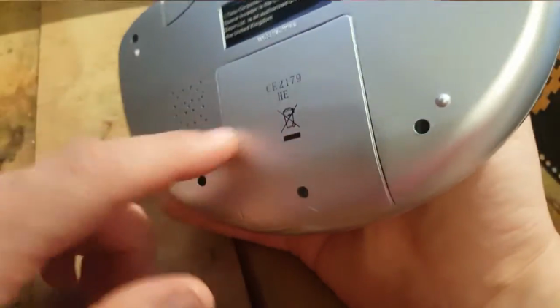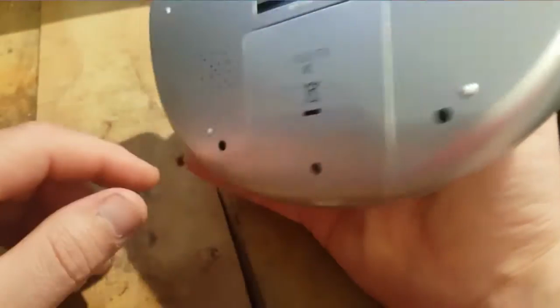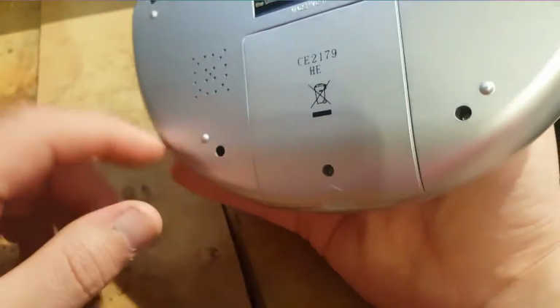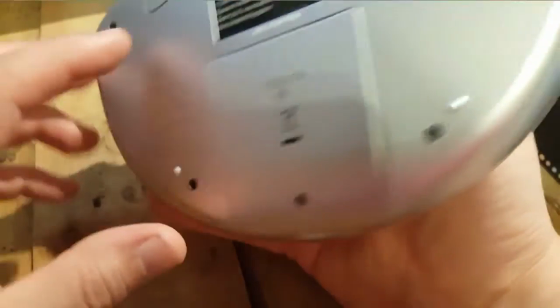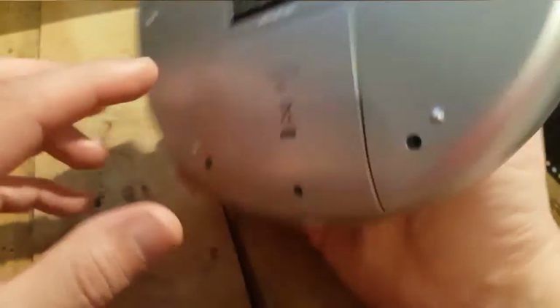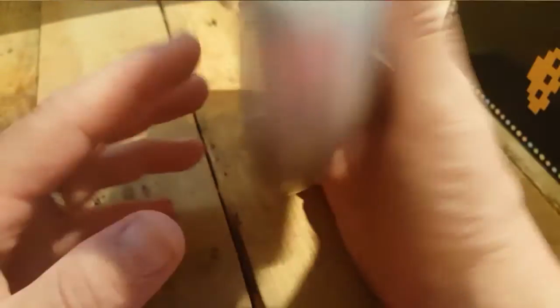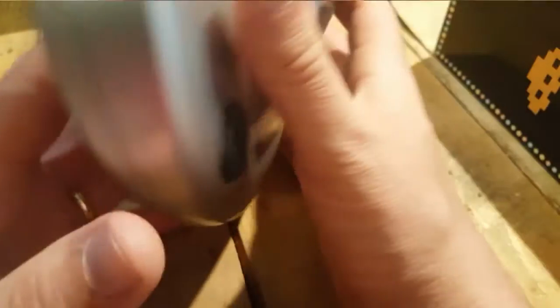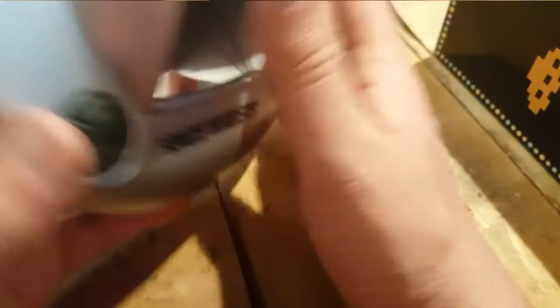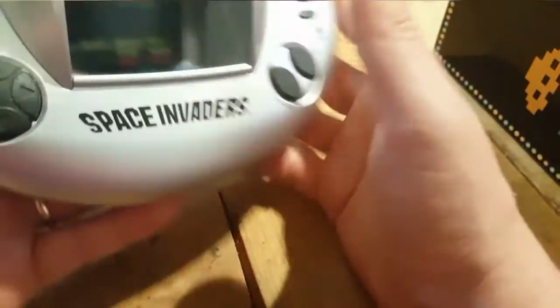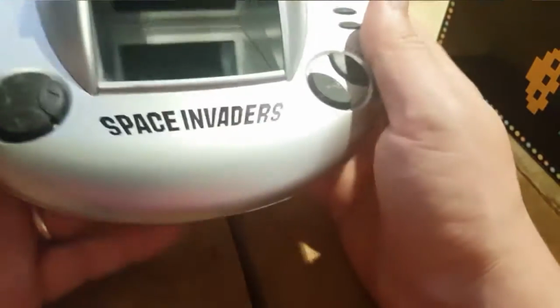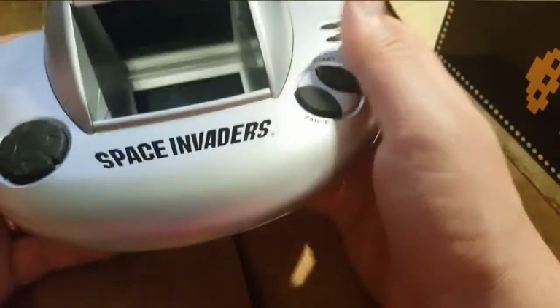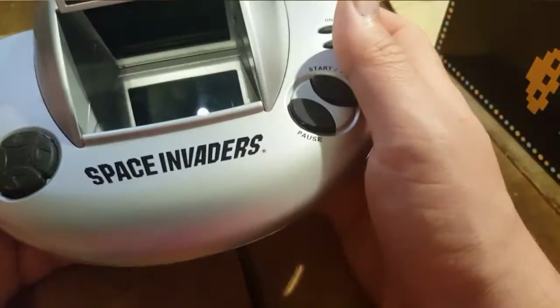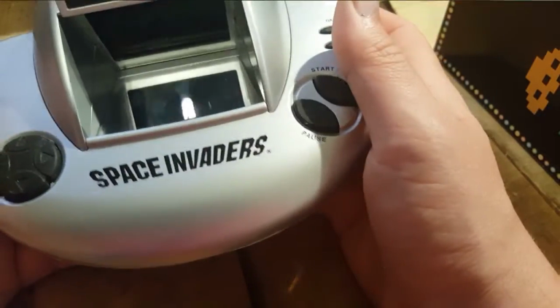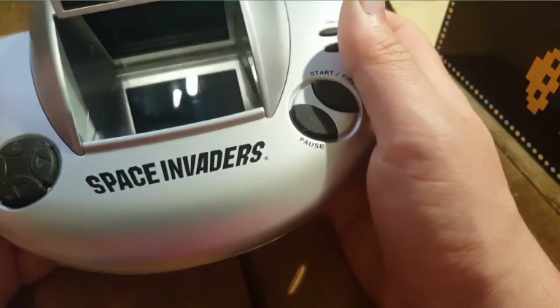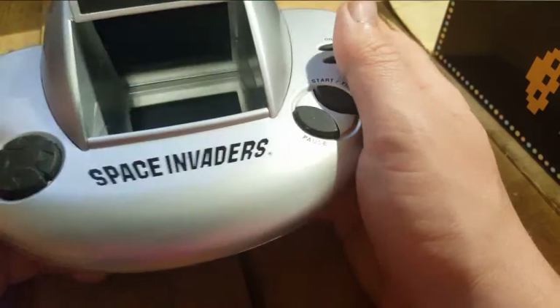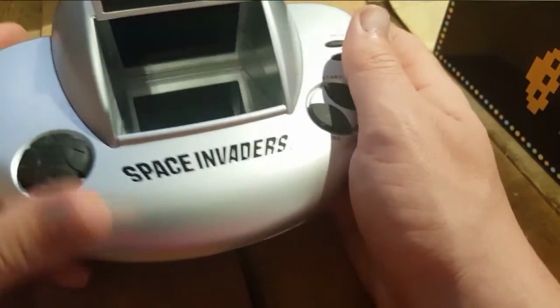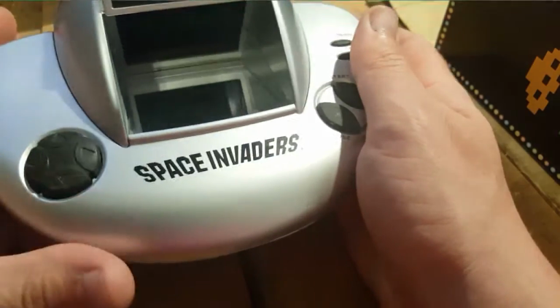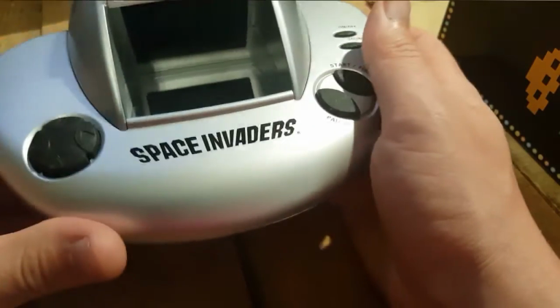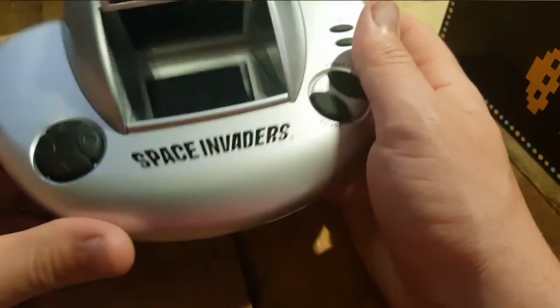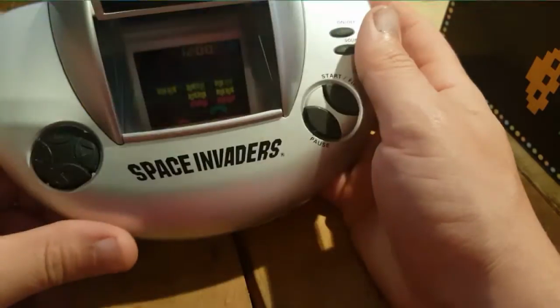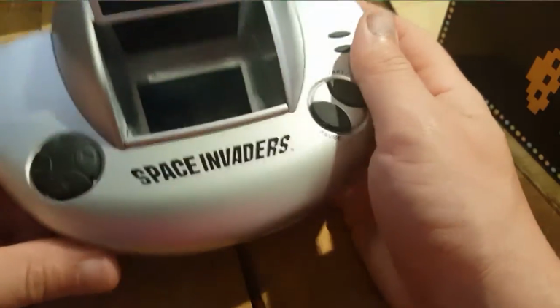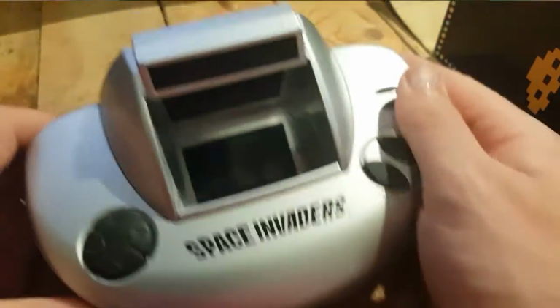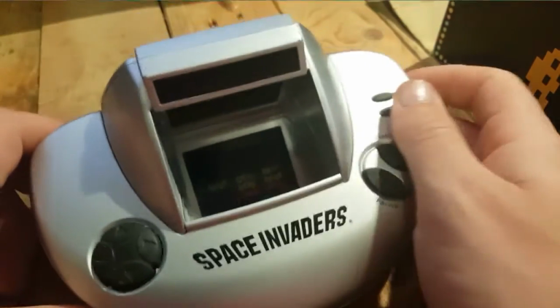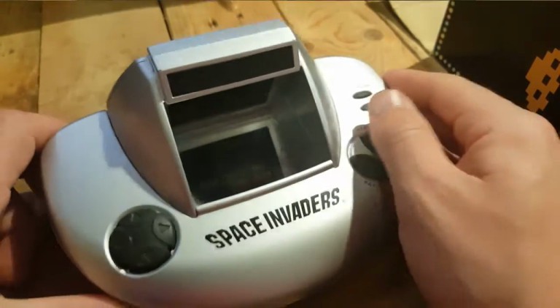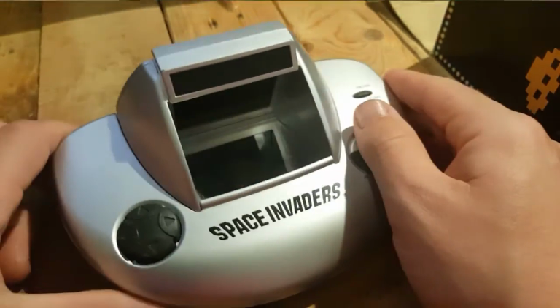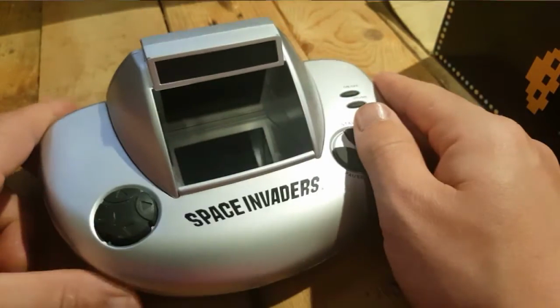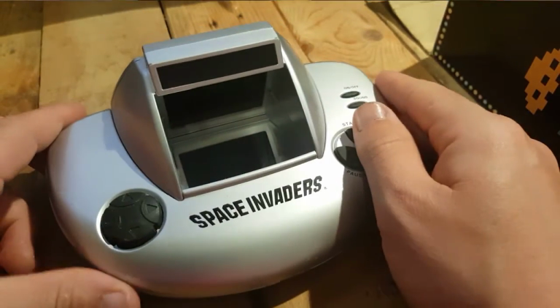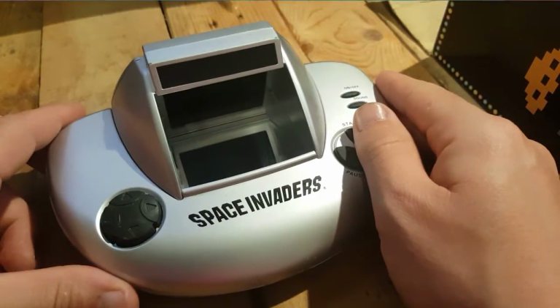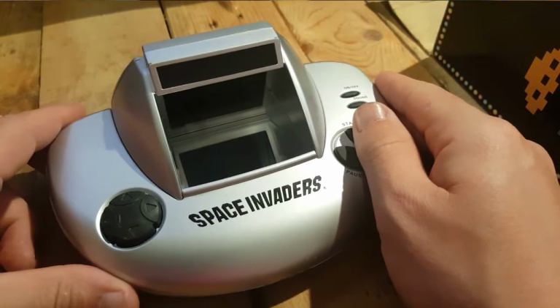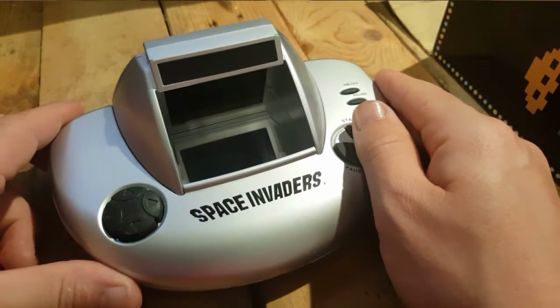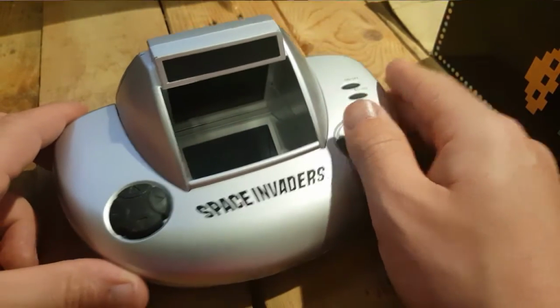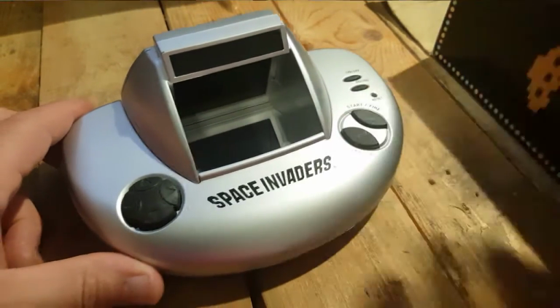It takes standard AAA batteries. And there you go - thanks for watching, see you next time guys.